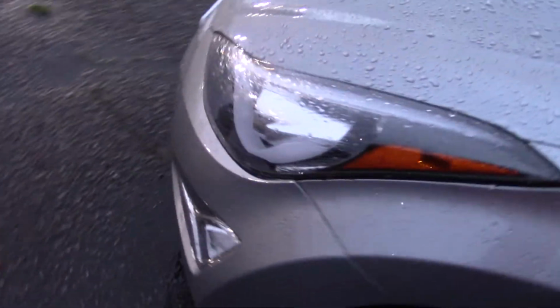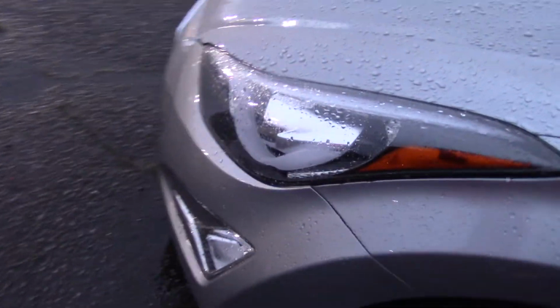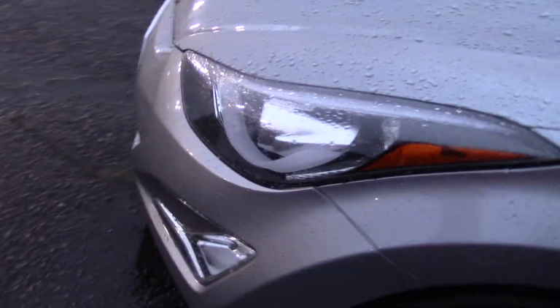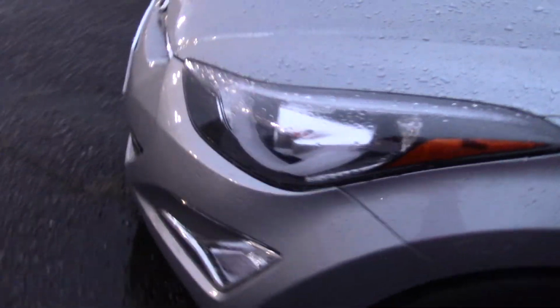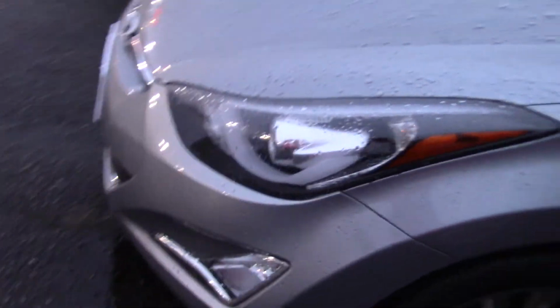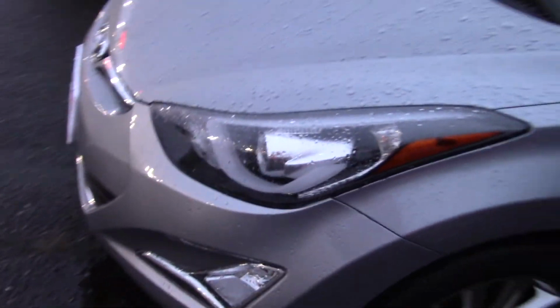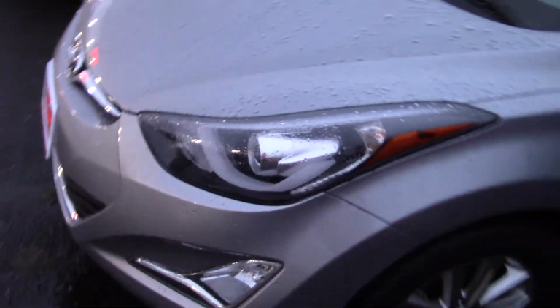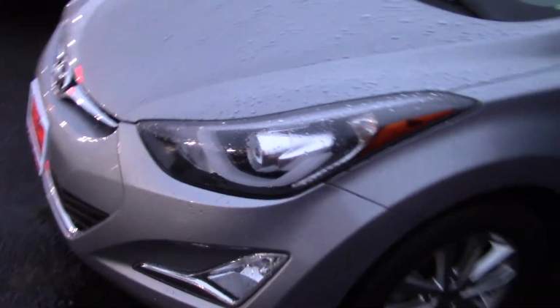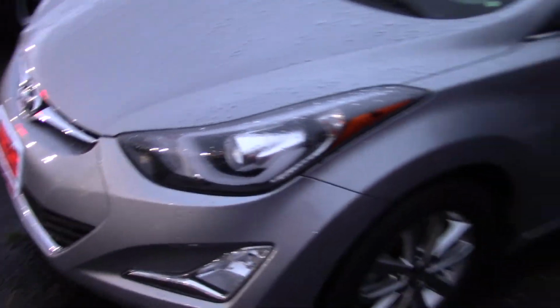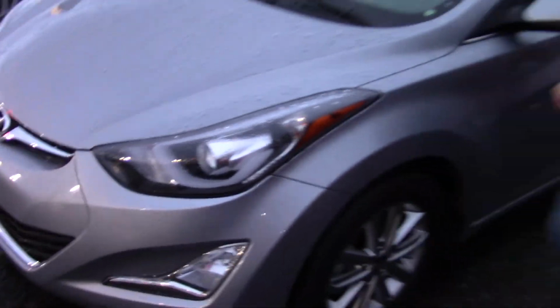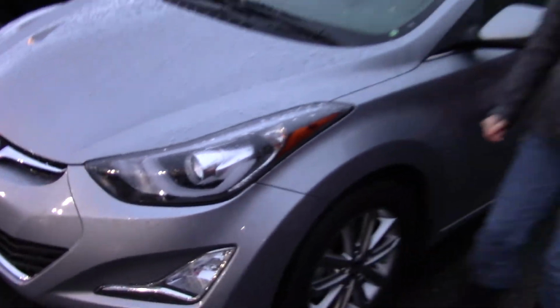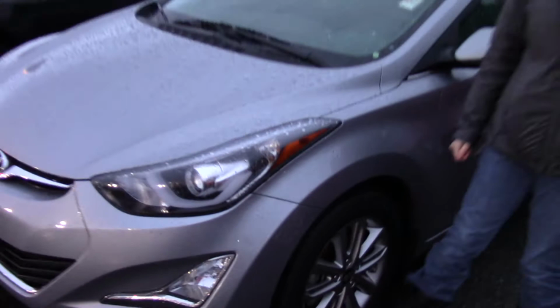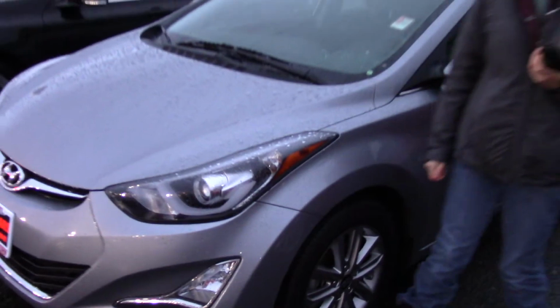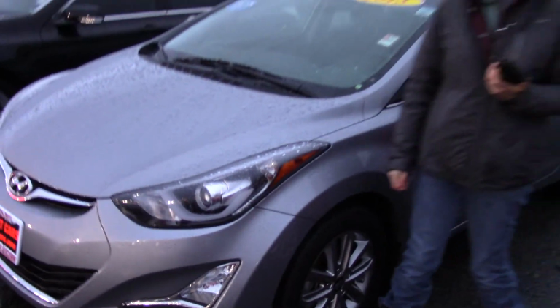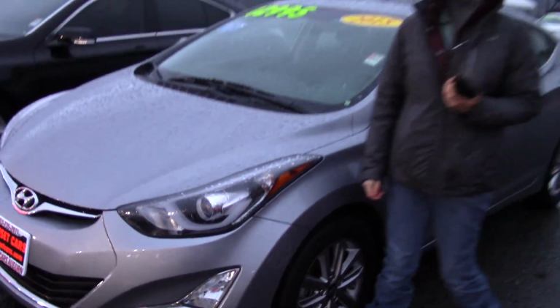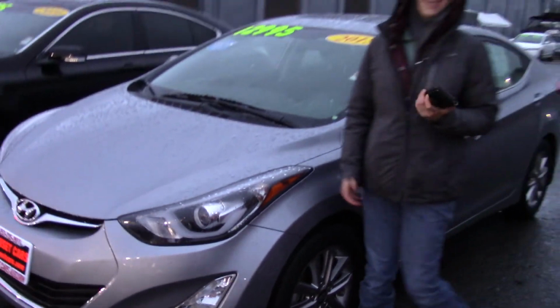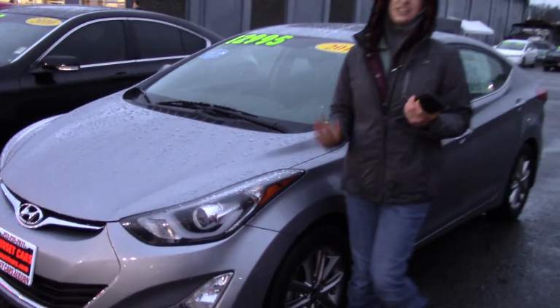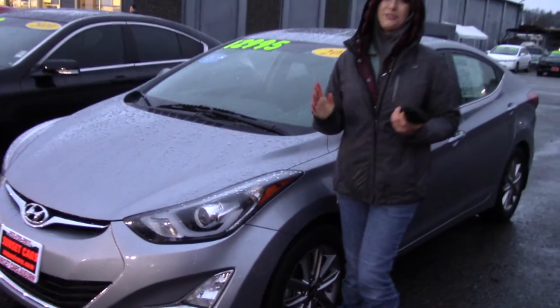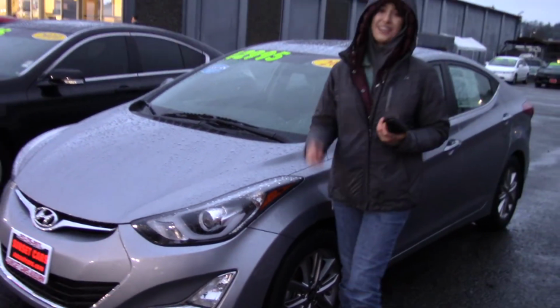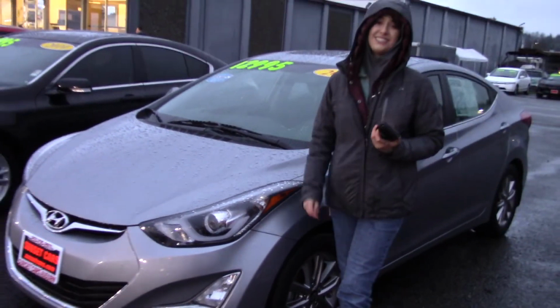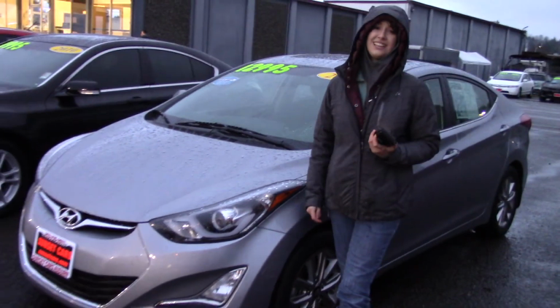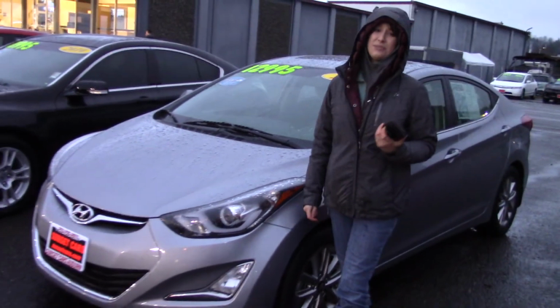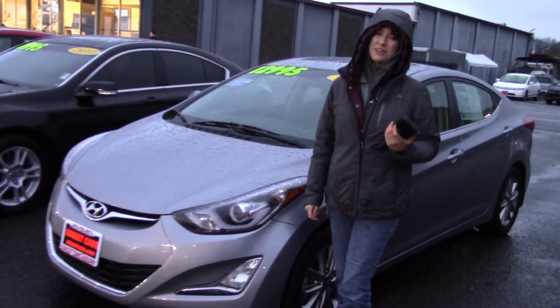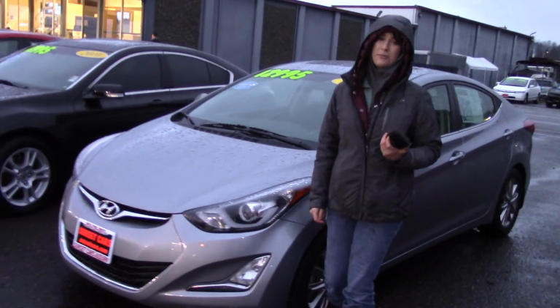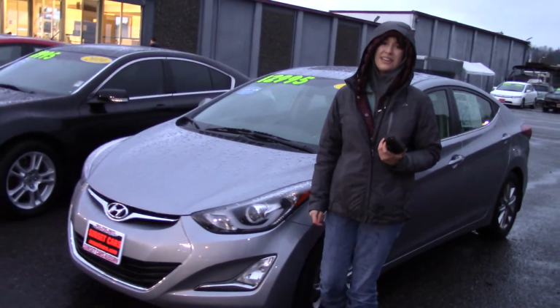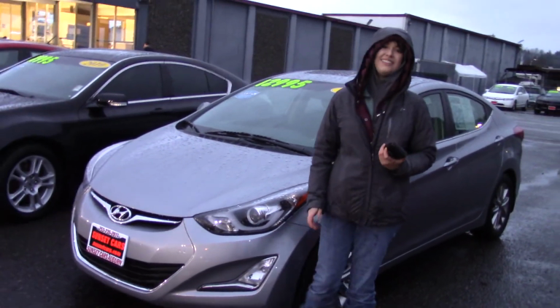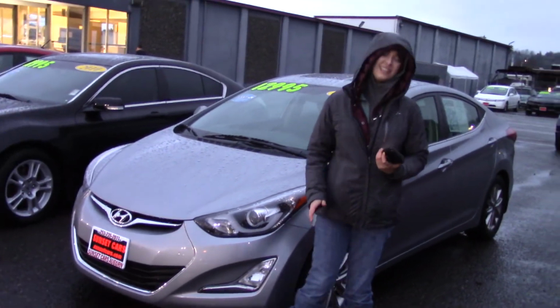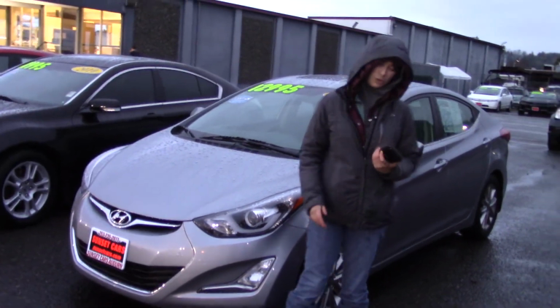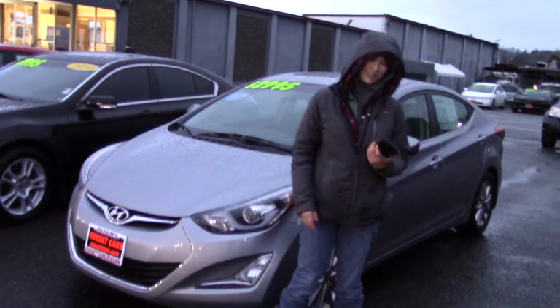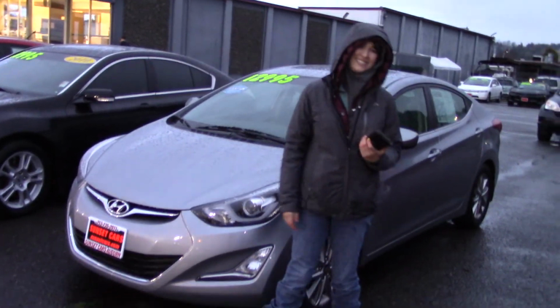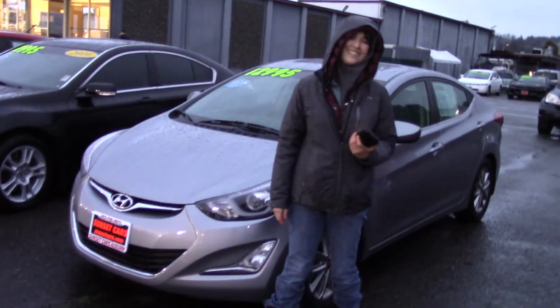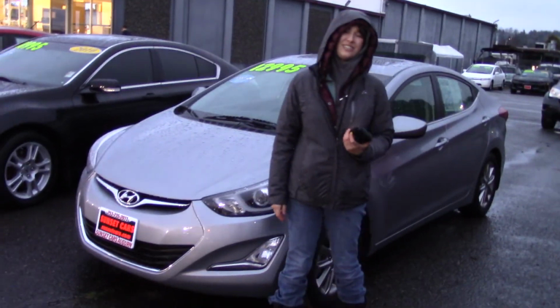You should take it for a test drive at Sunset today, and don't forget to tell them when you come in that Jordan sent you.